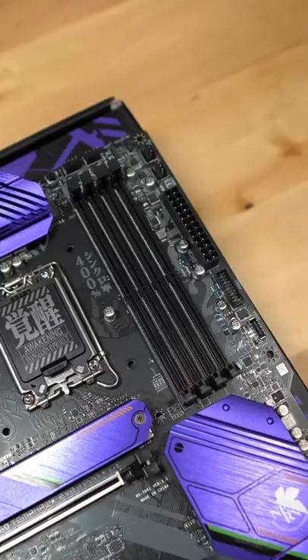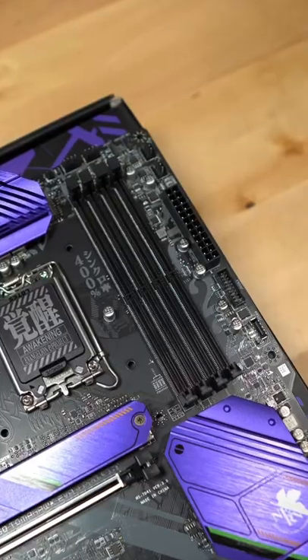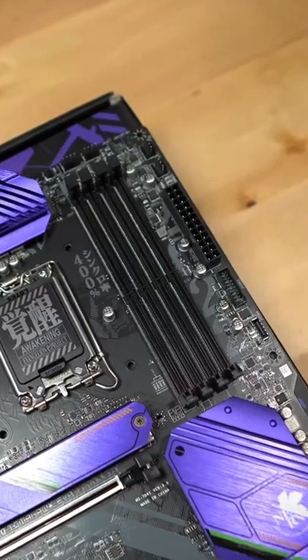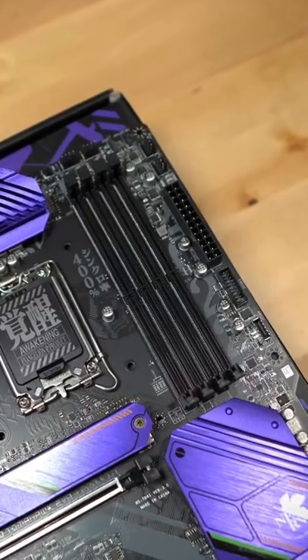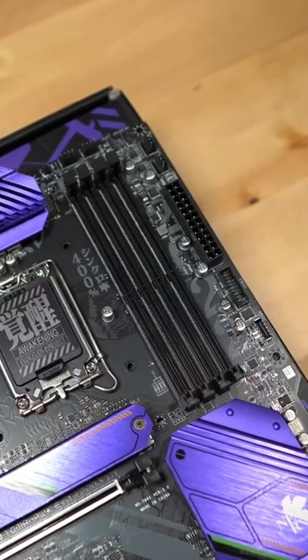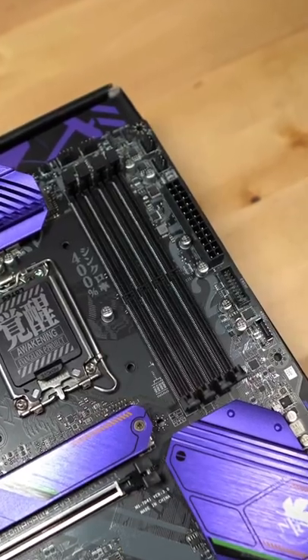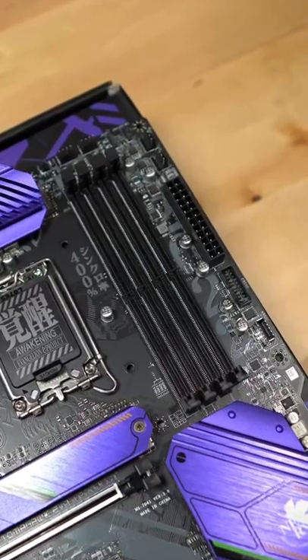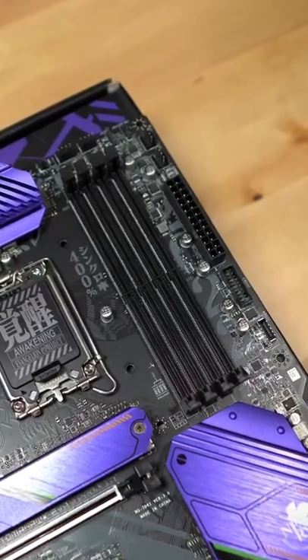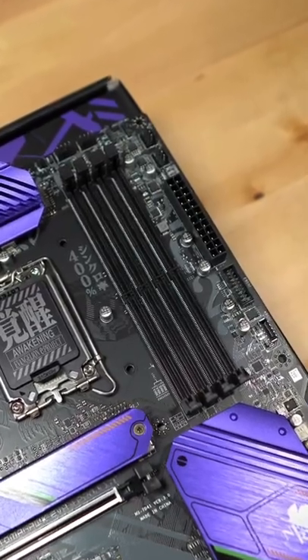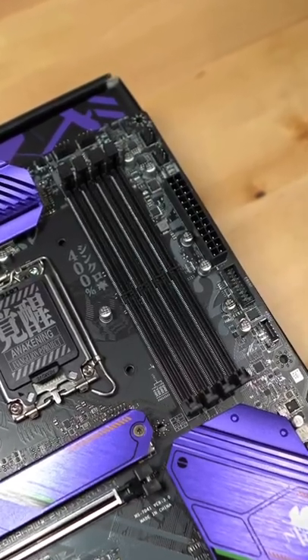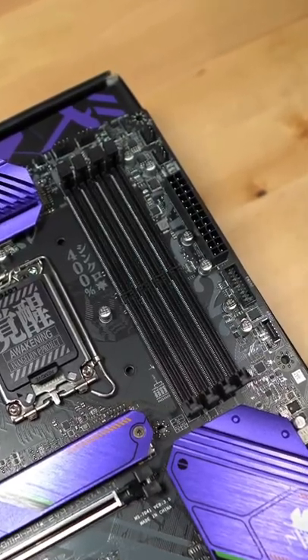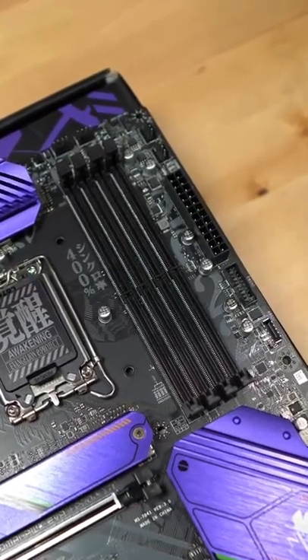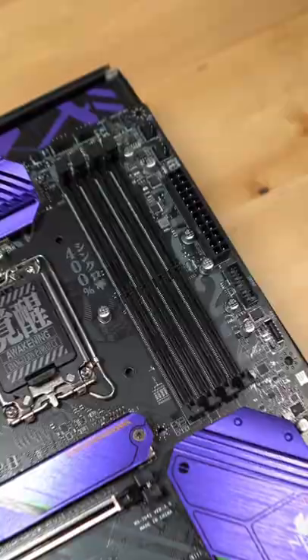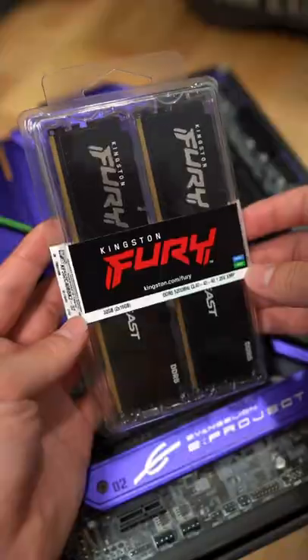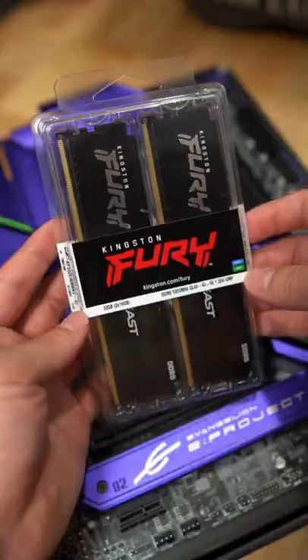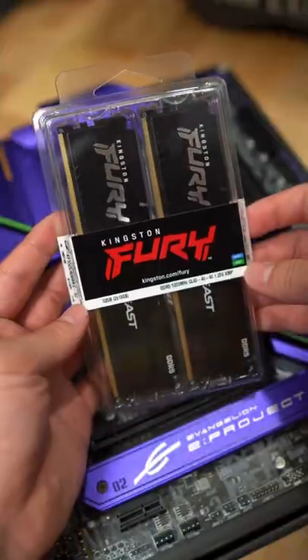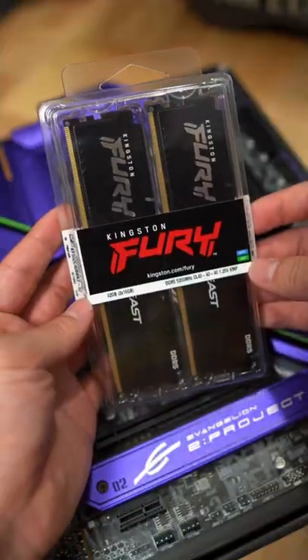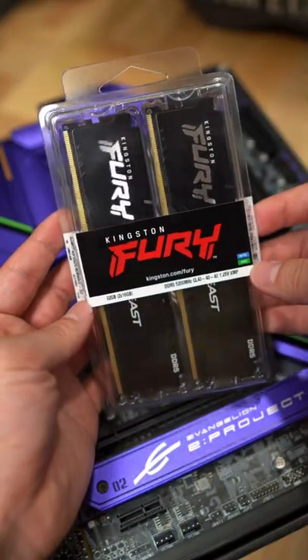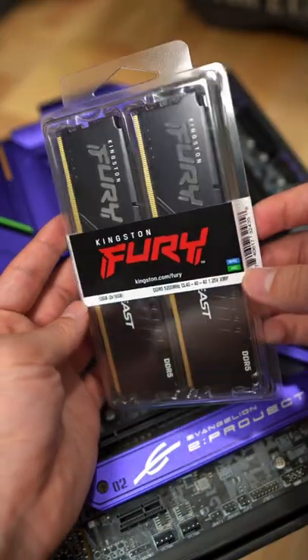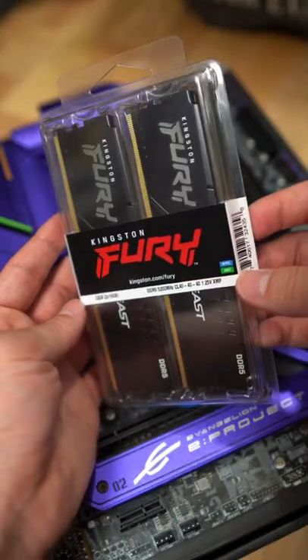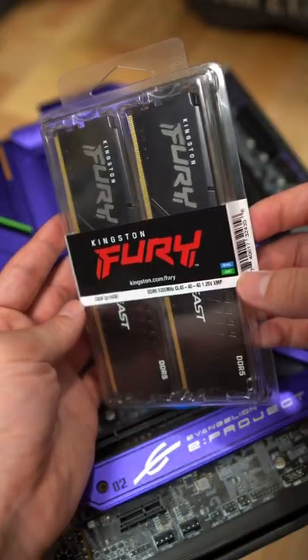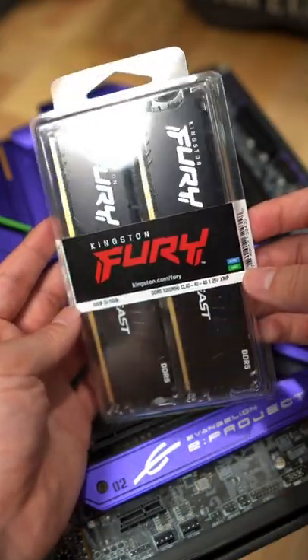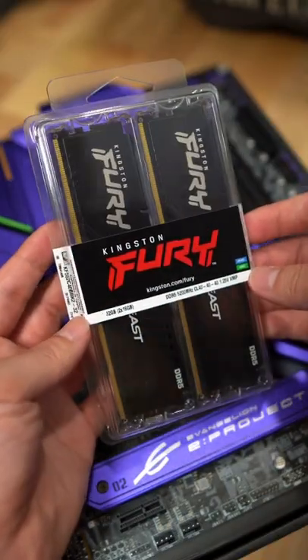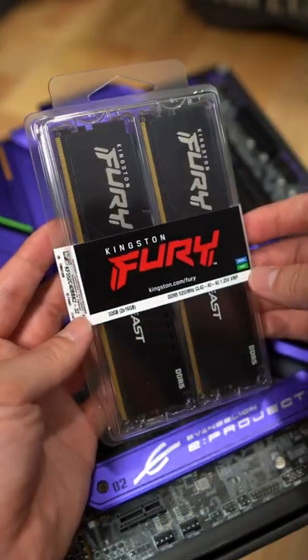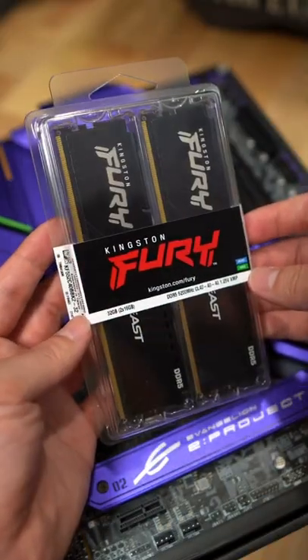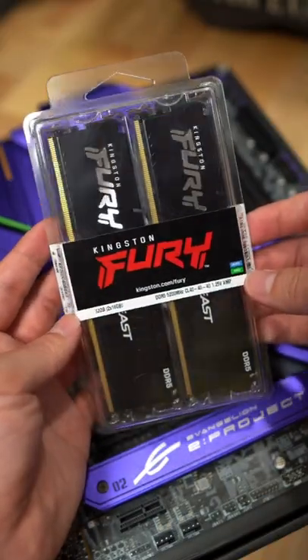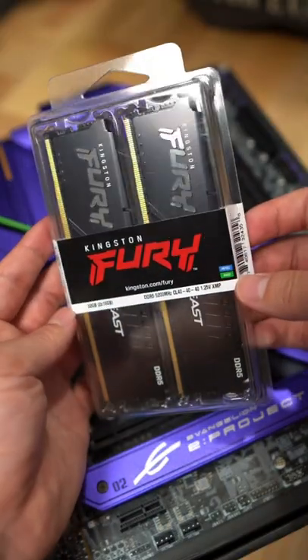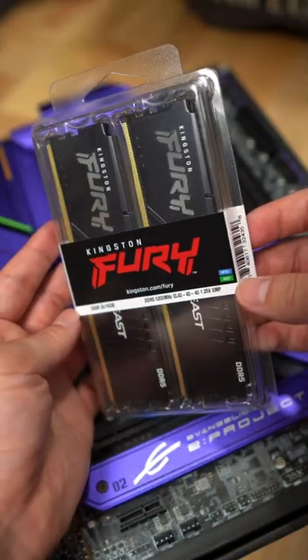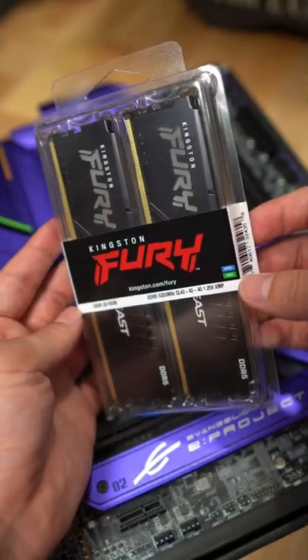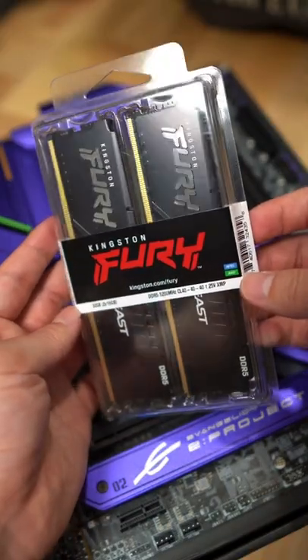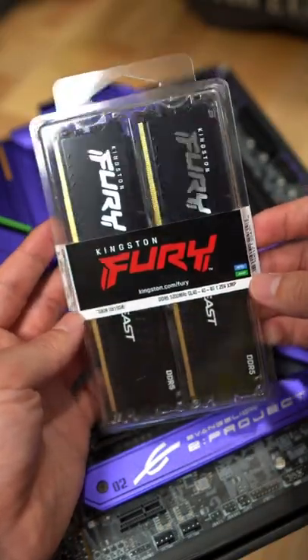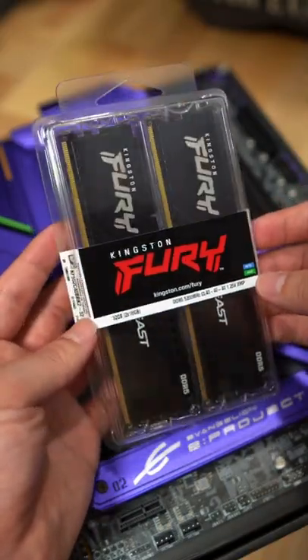For RAM speeds, you can overclock up to 6200 megahertz. We have 32 gigabytes of DDR5 at 5200 megahertz by Kingston Fury.